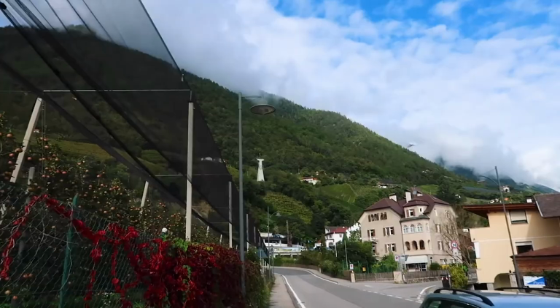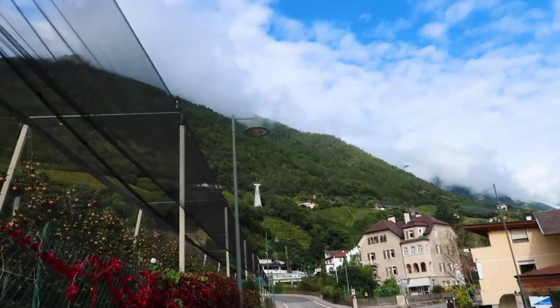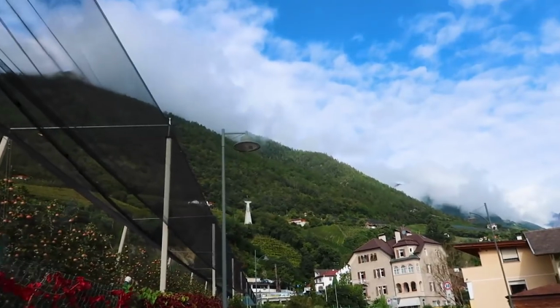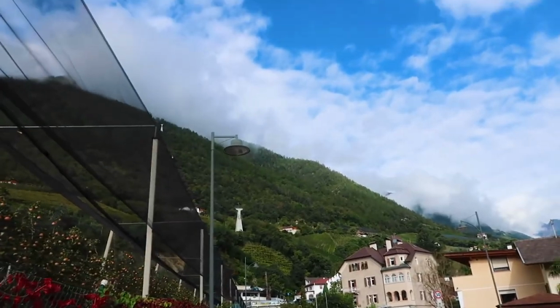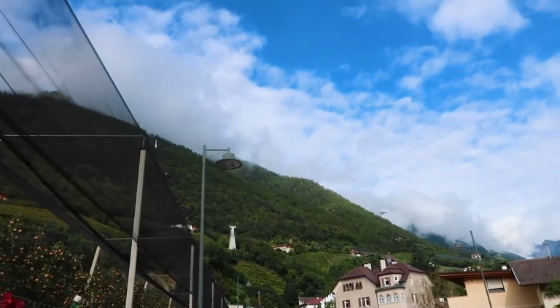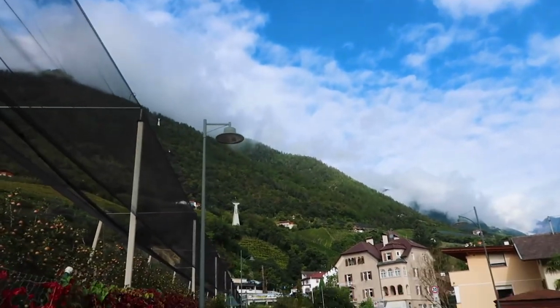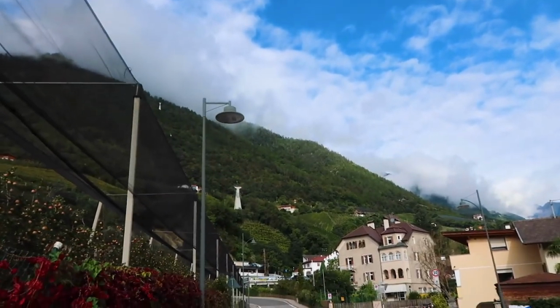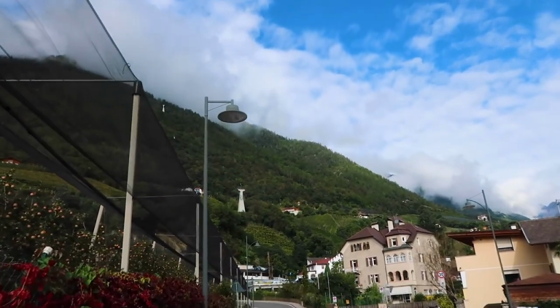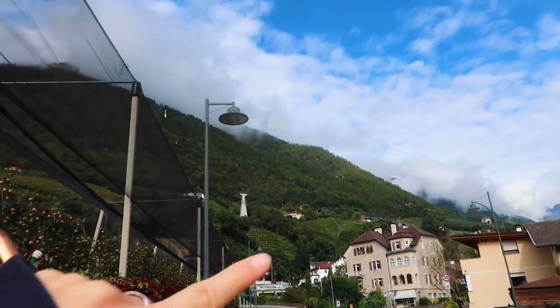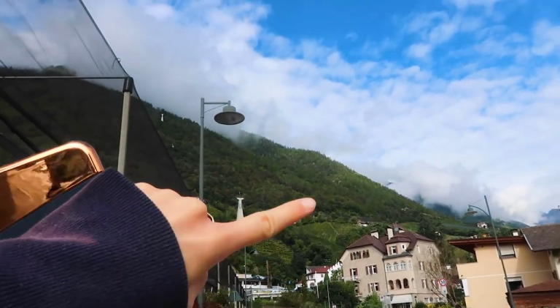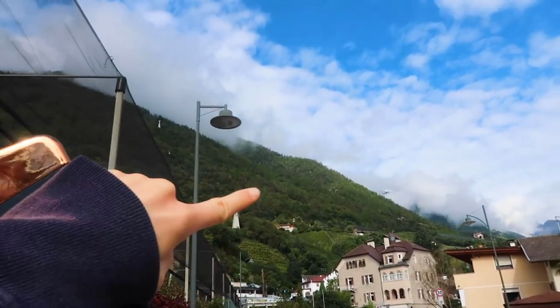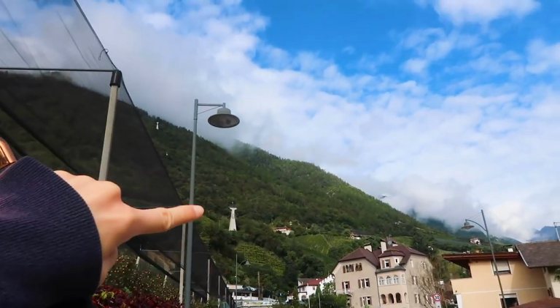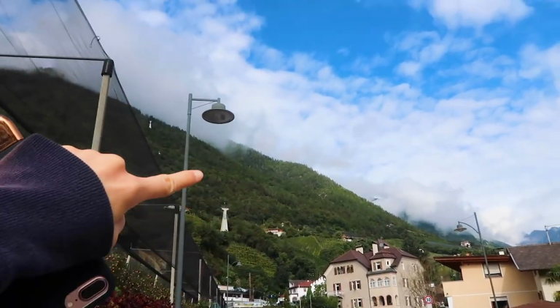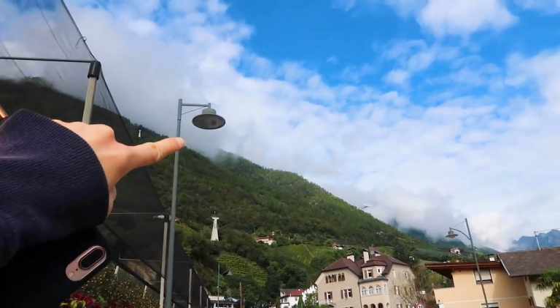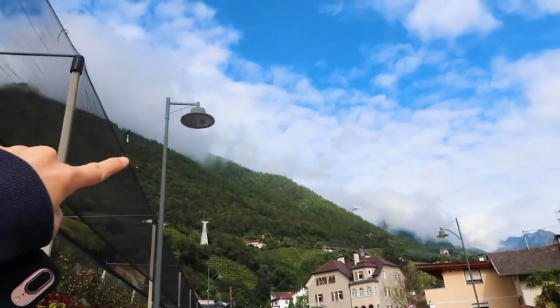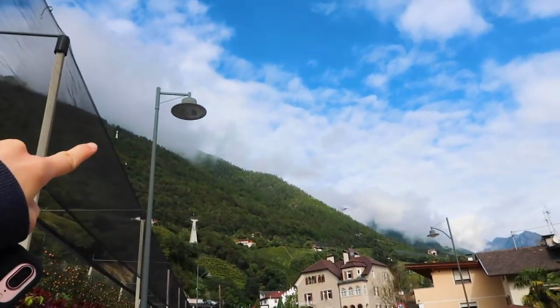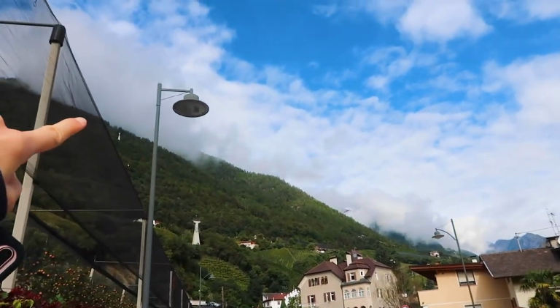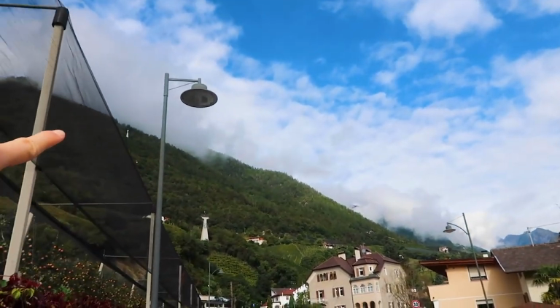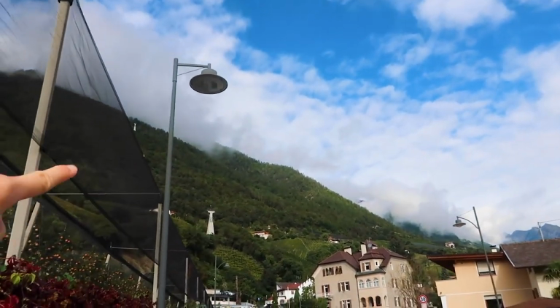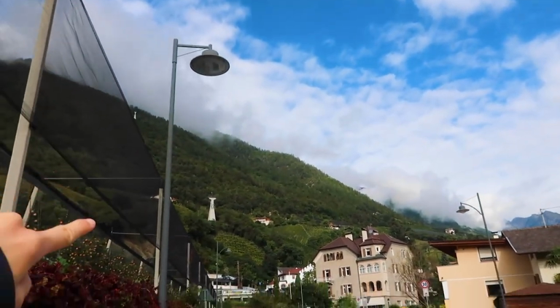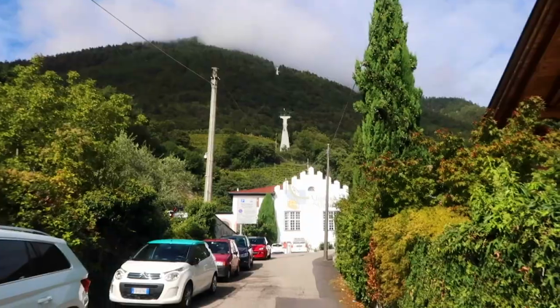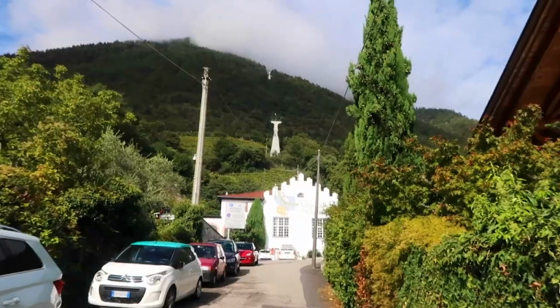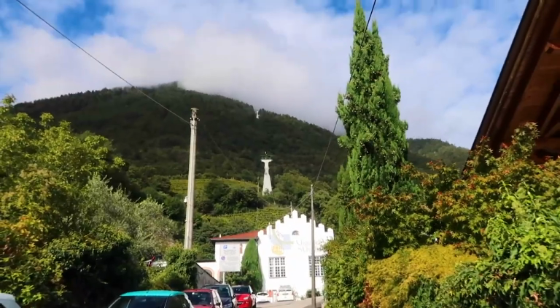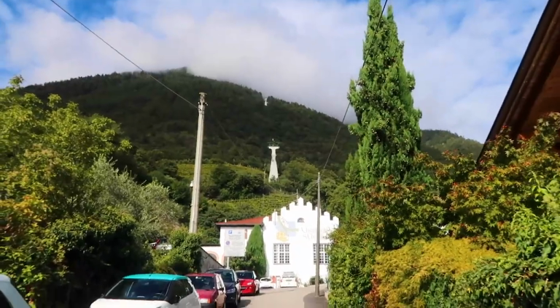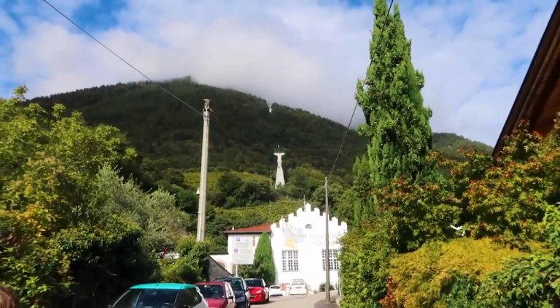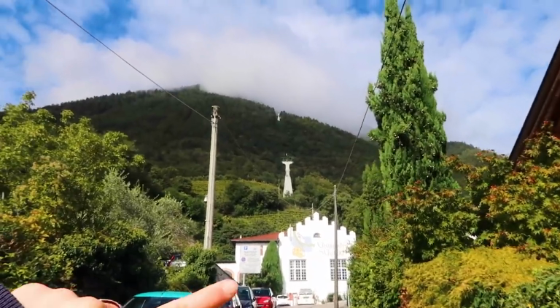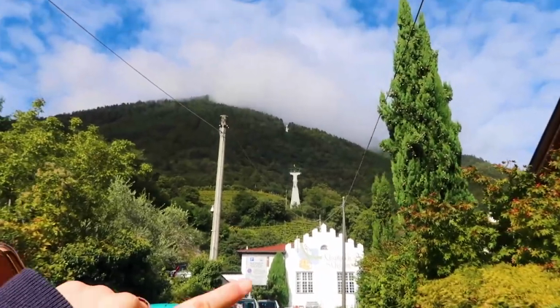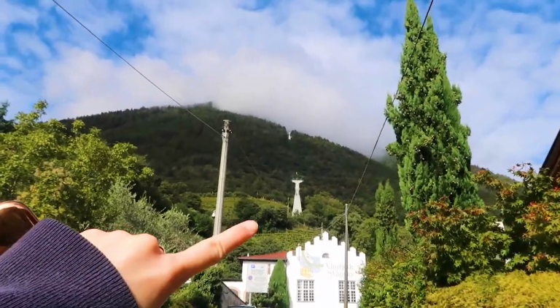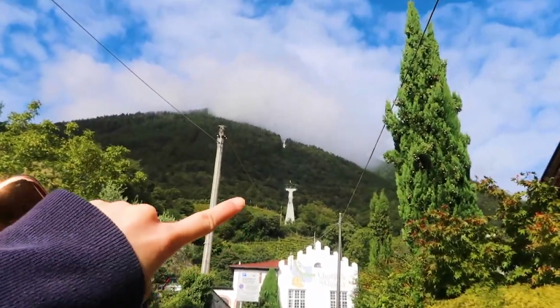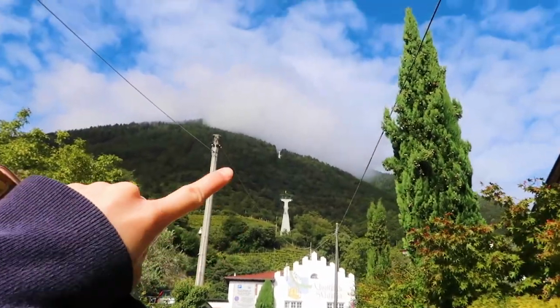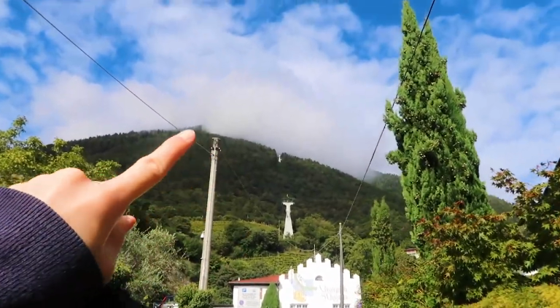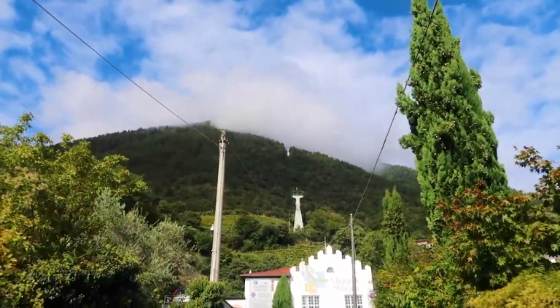Alright, so I believe that is what we are going up — we'll be going up that.